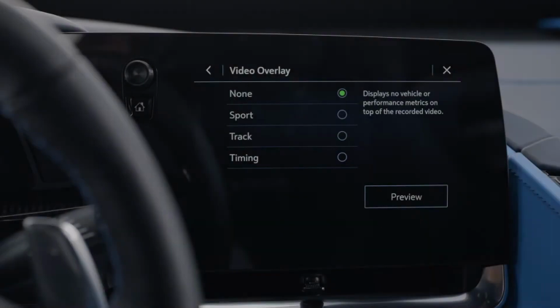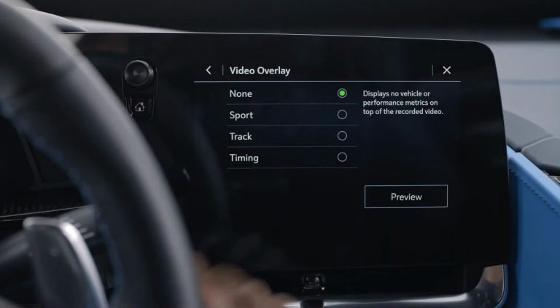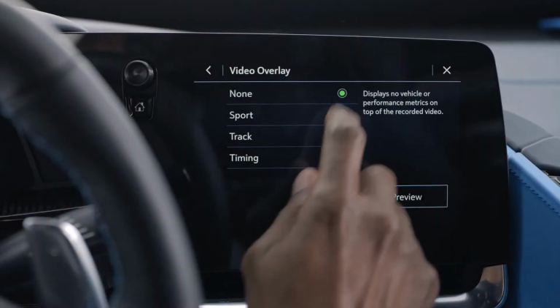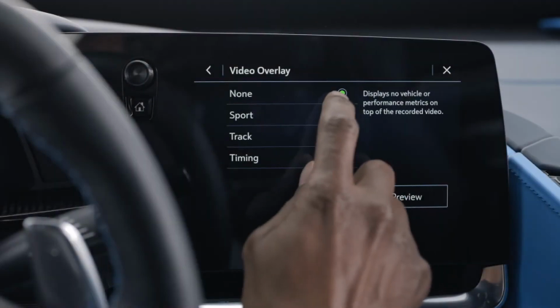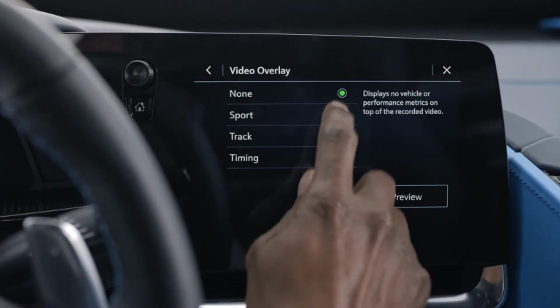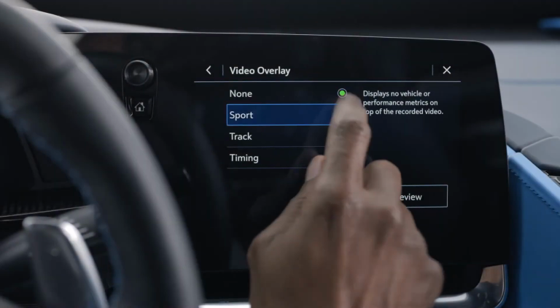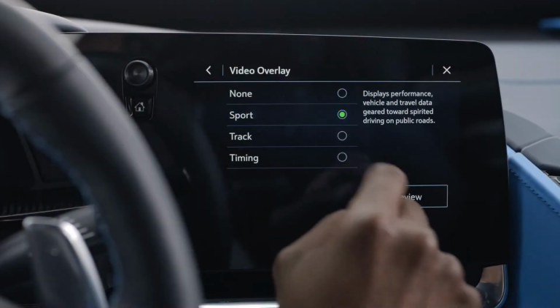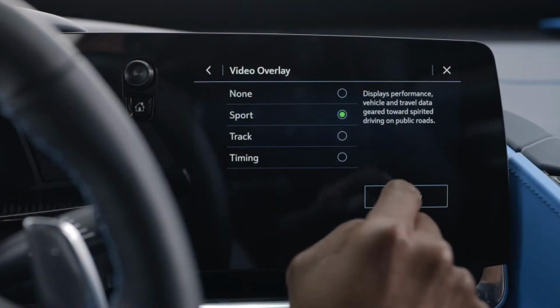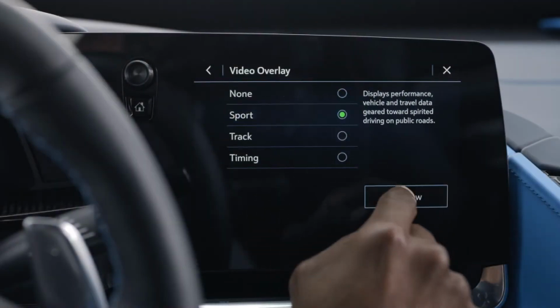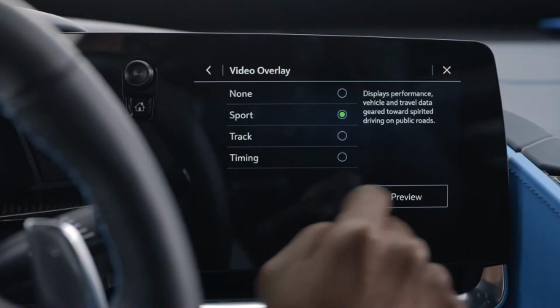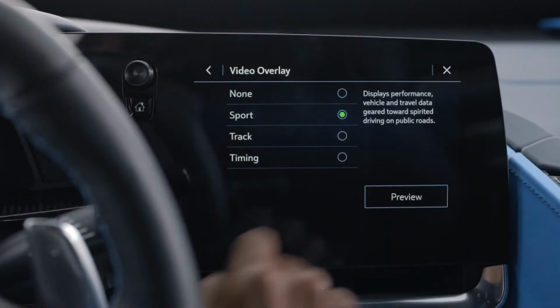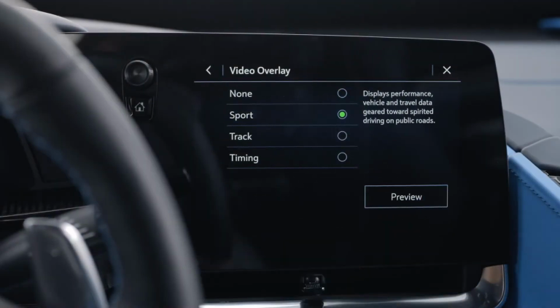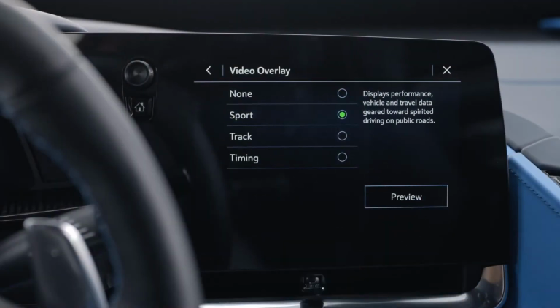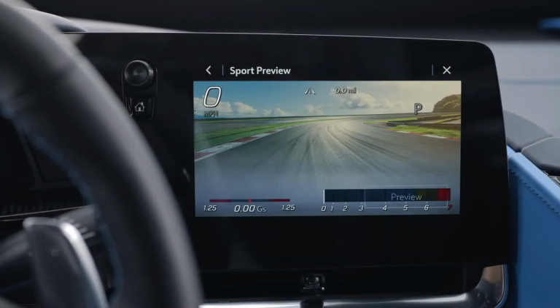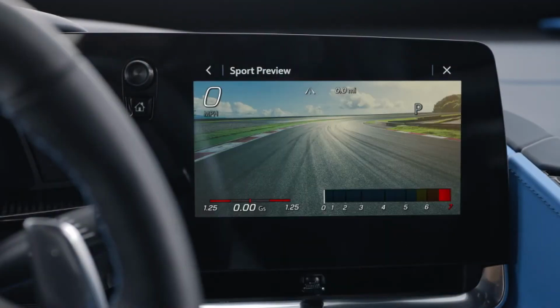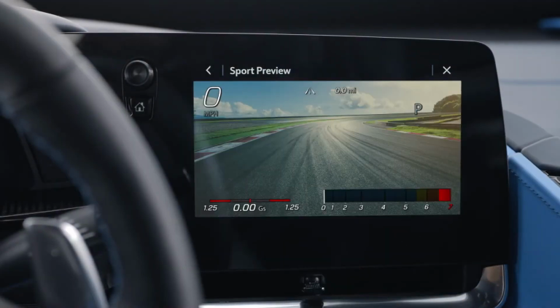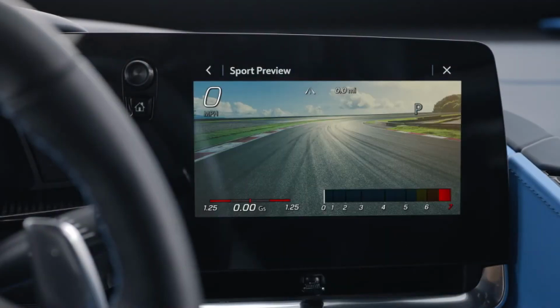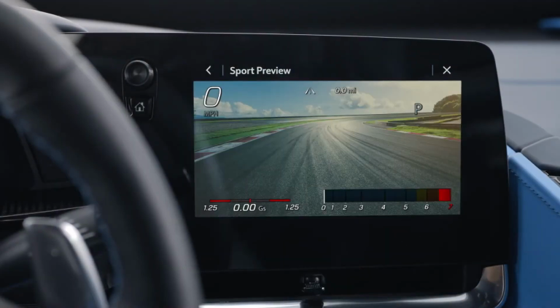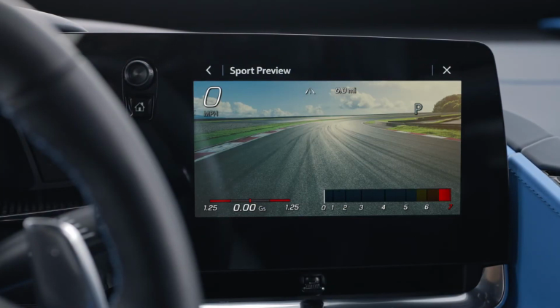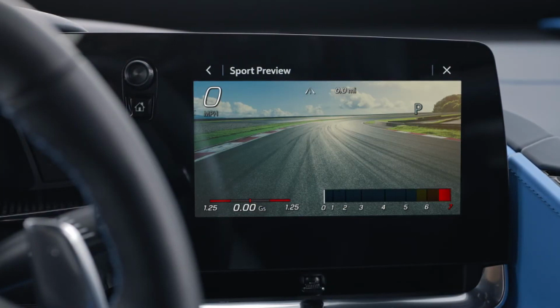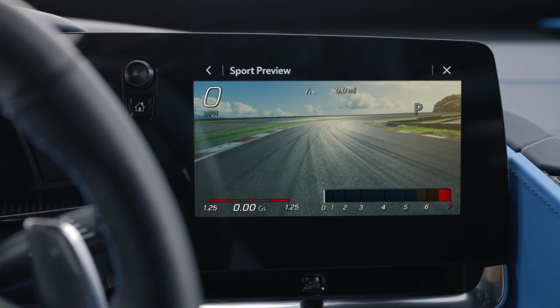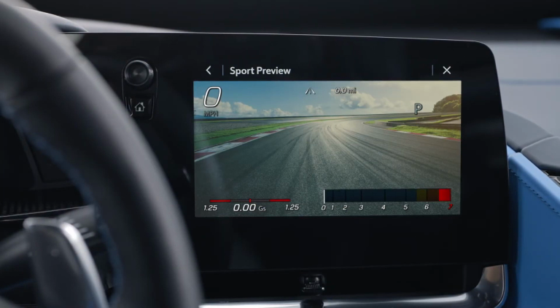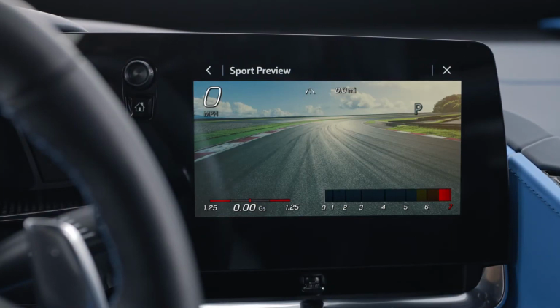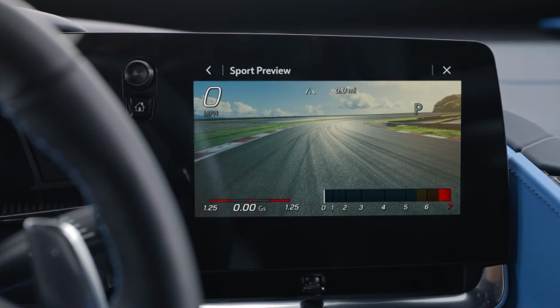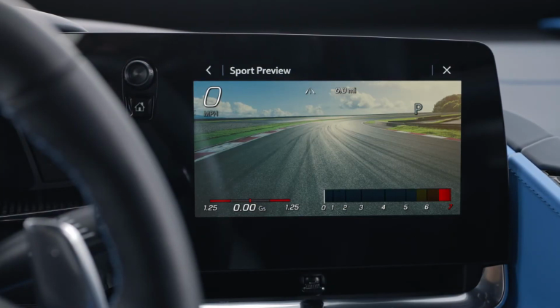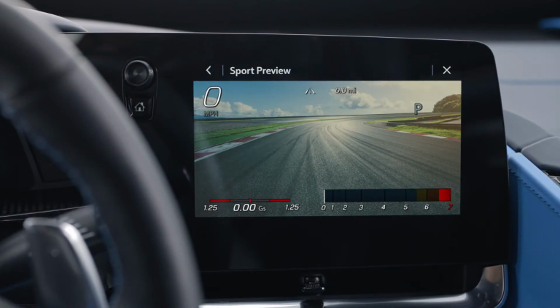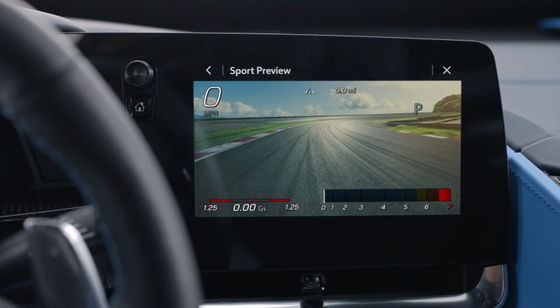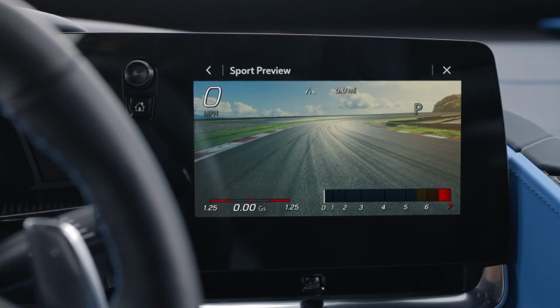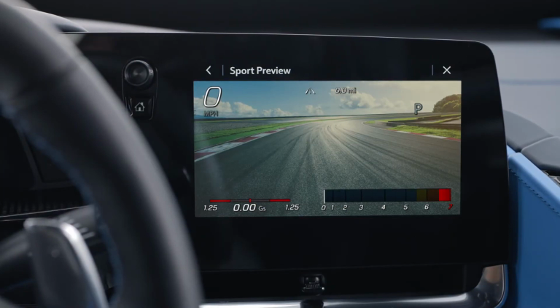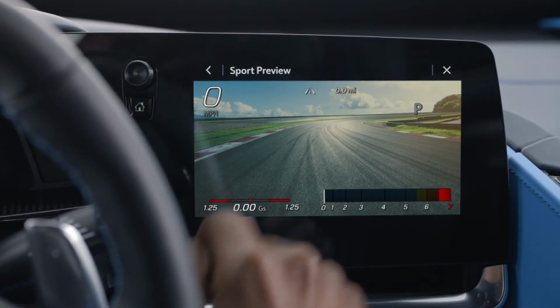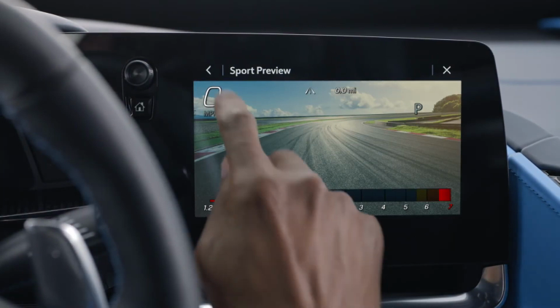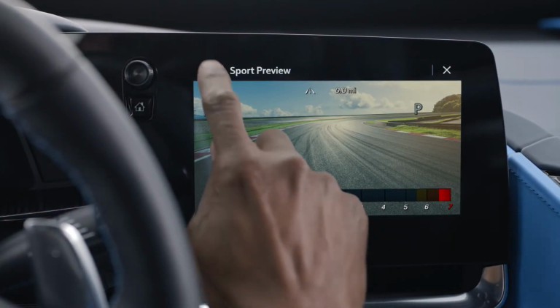Sport displays speed, RPM, current gear, left and right g-forces, and an event odometer.